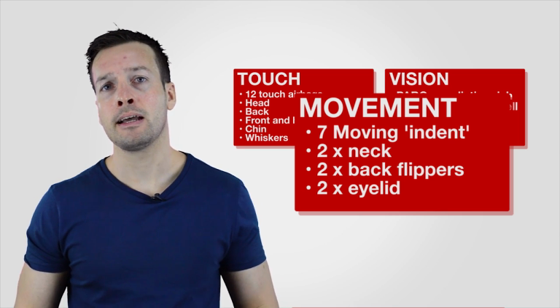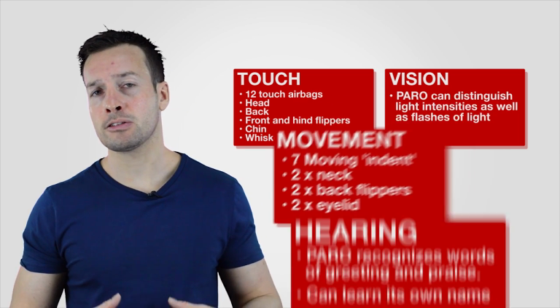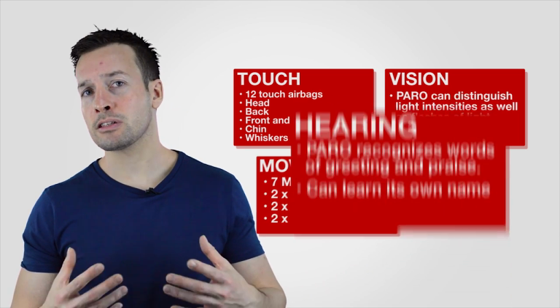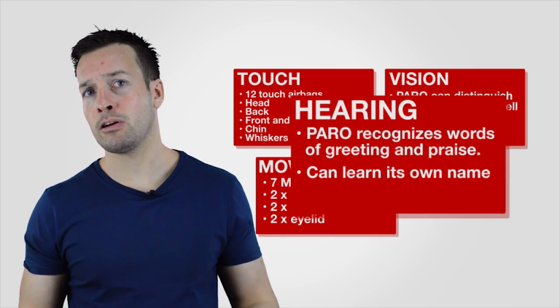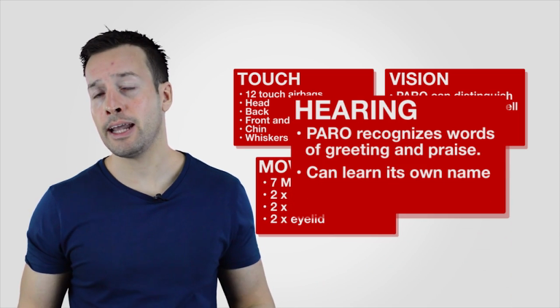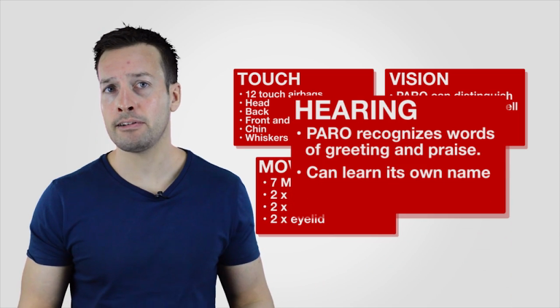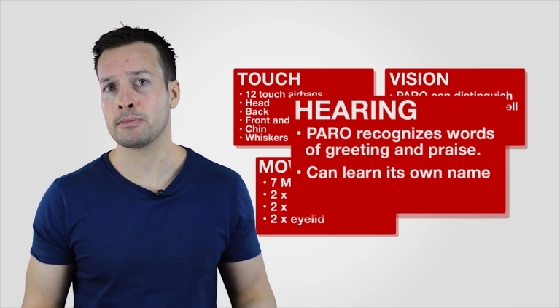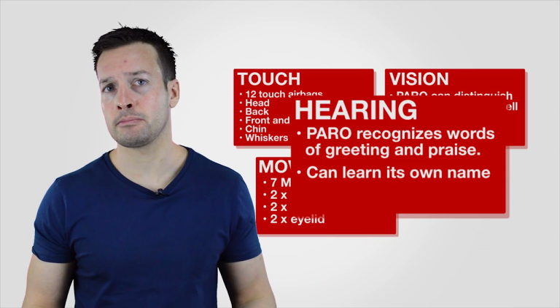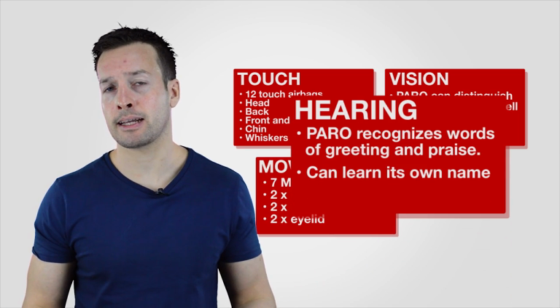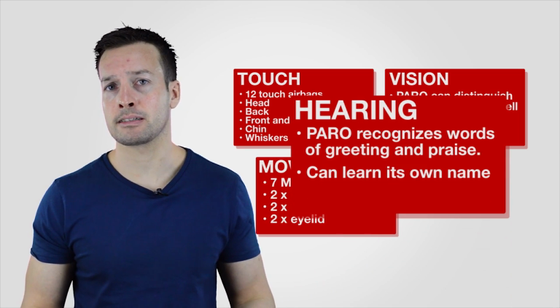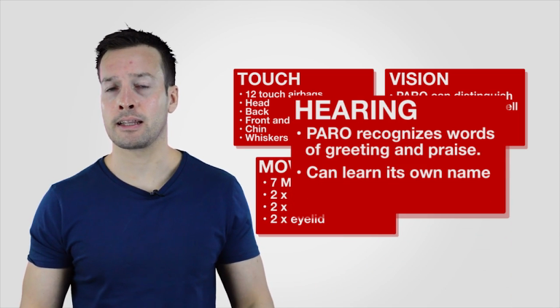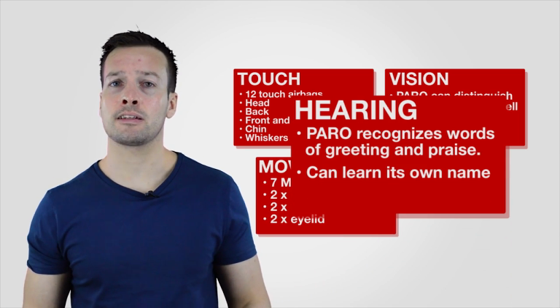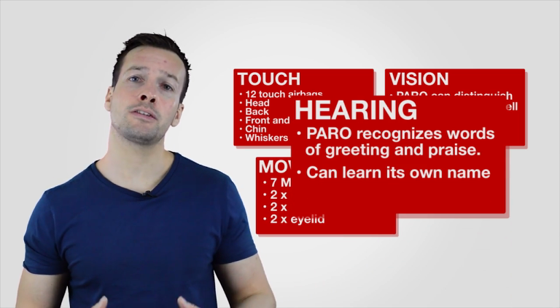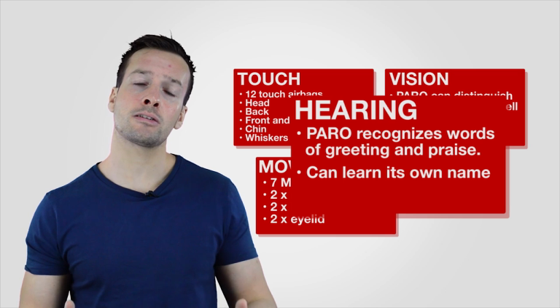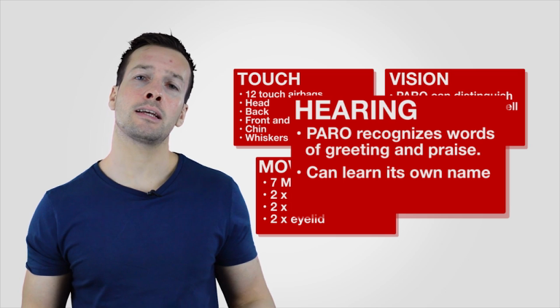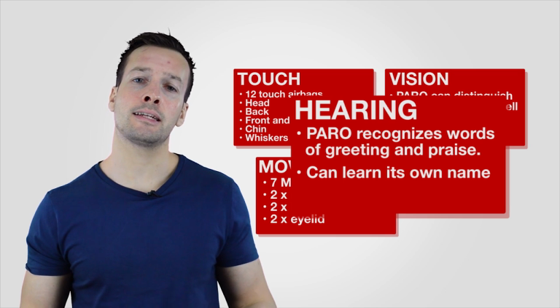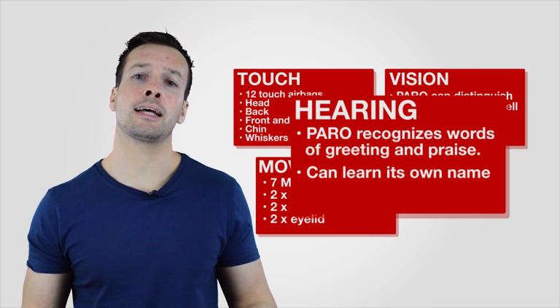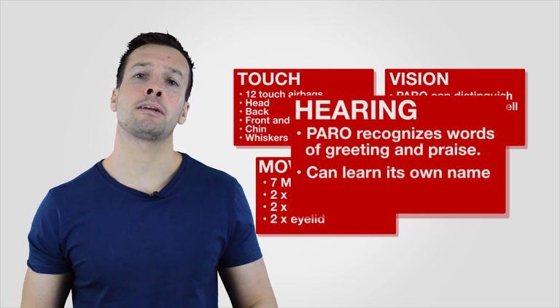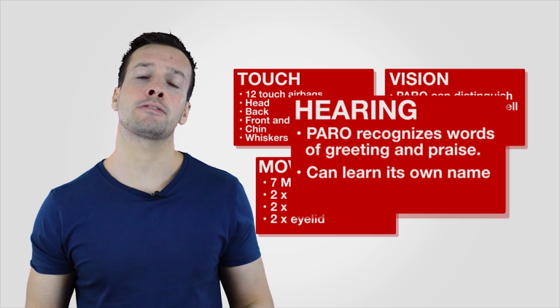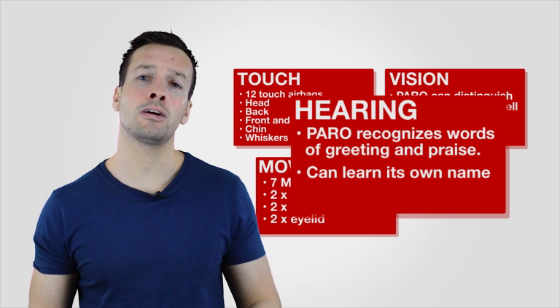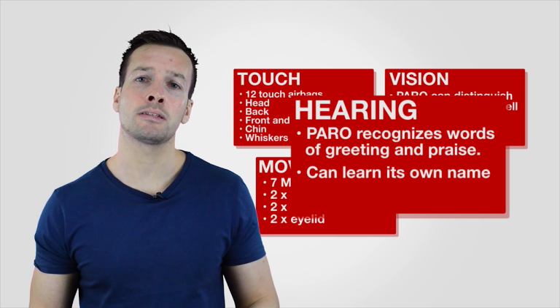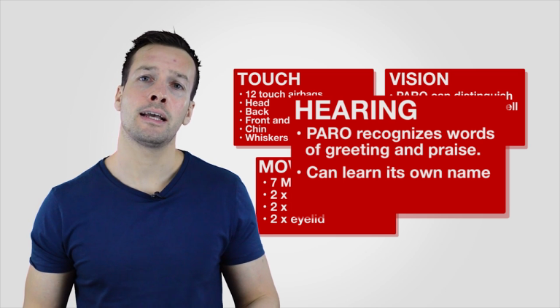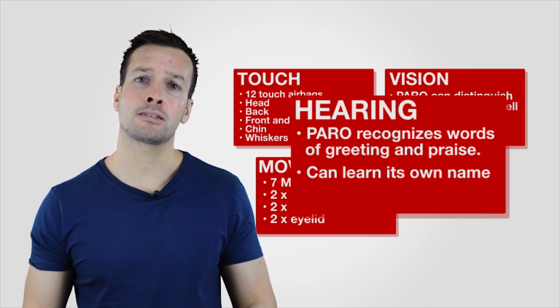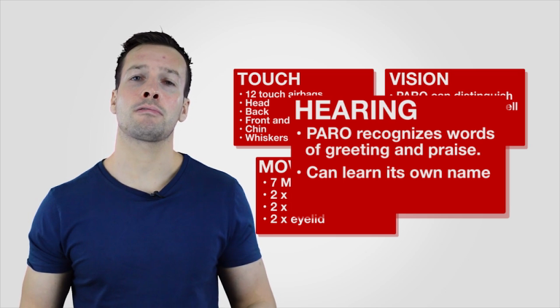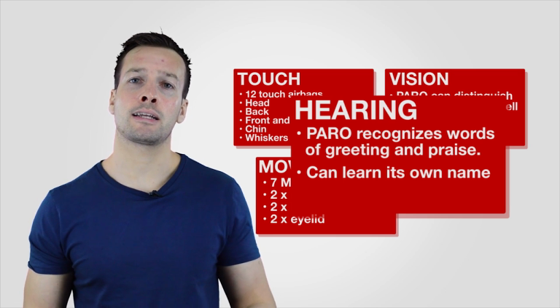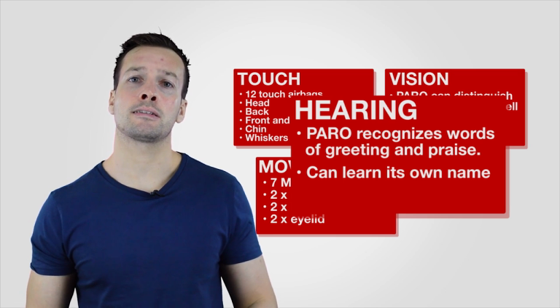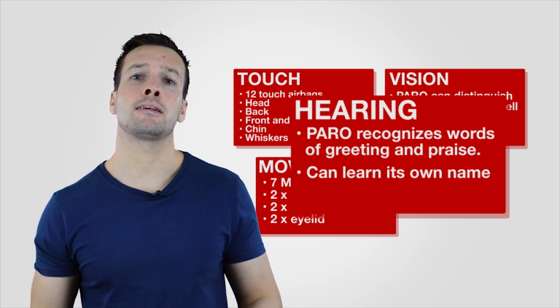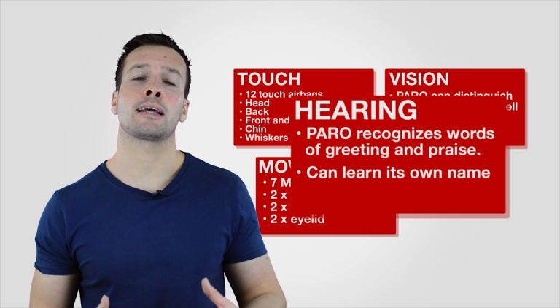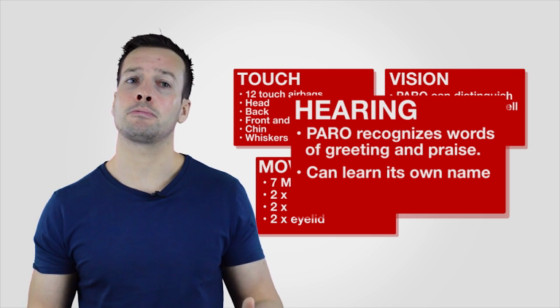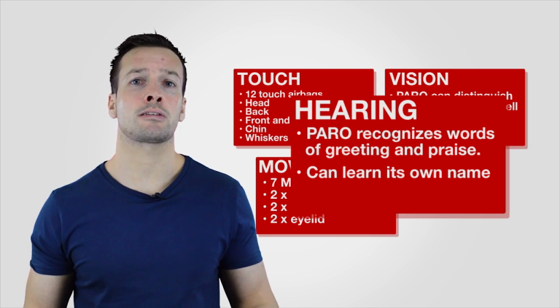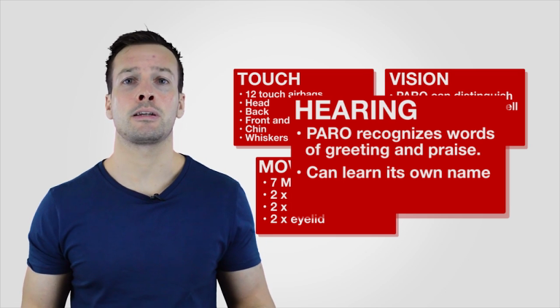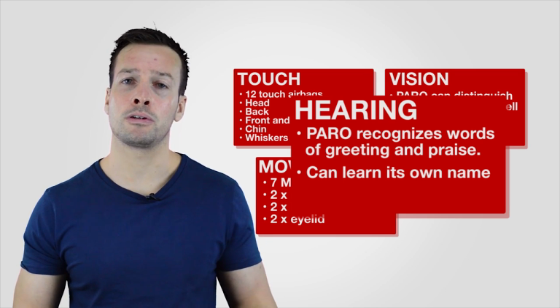He's also got a hearing mechanism, so if you start saying his name enough times, it starts recognizing his name, just like you would with a real pet.